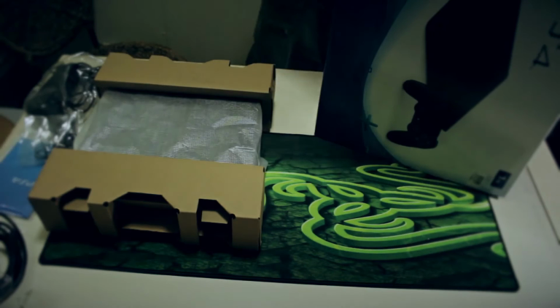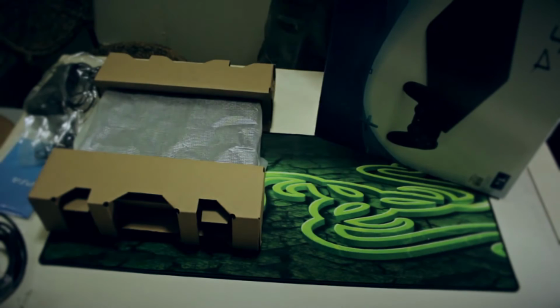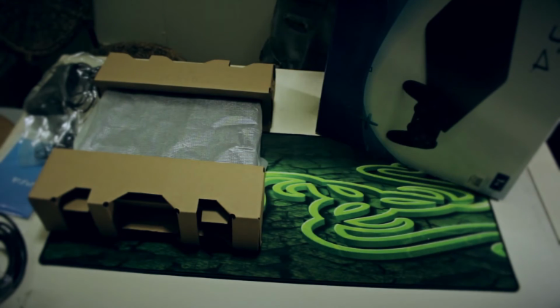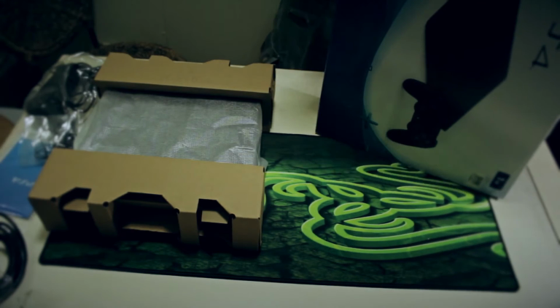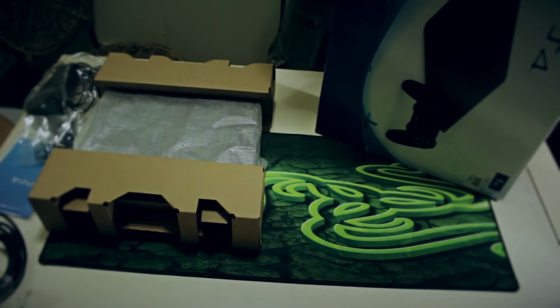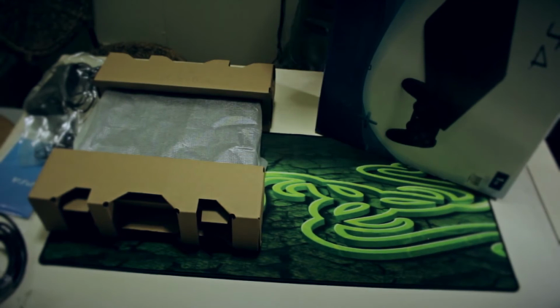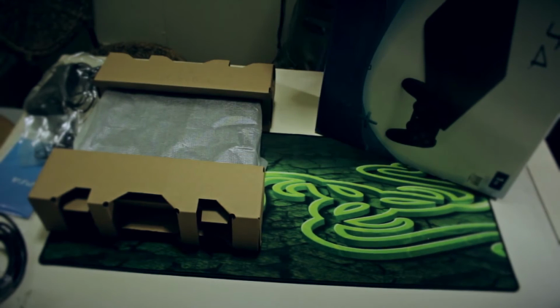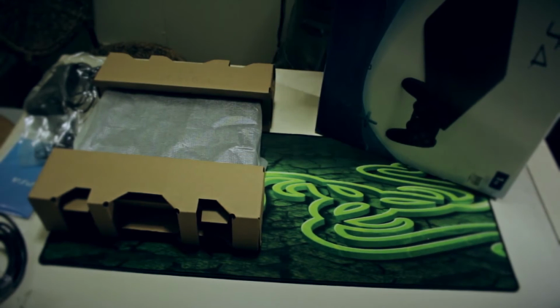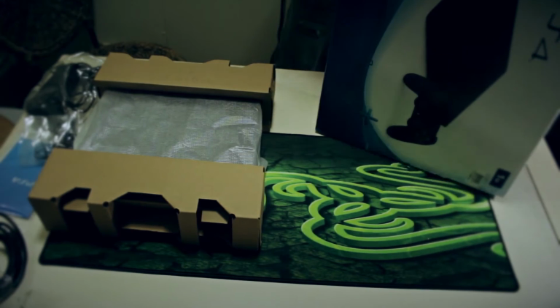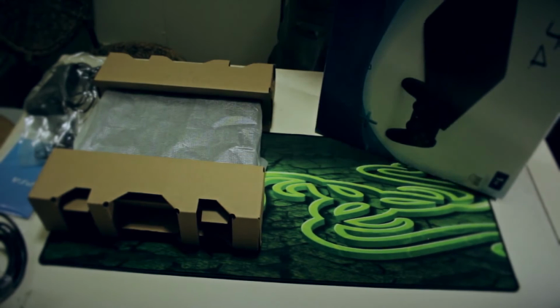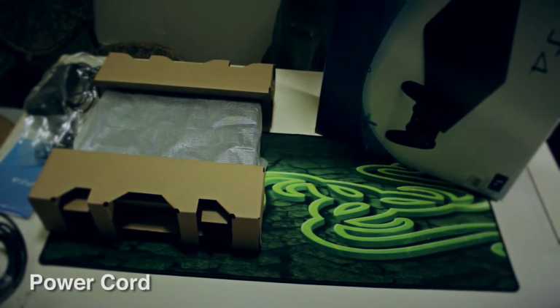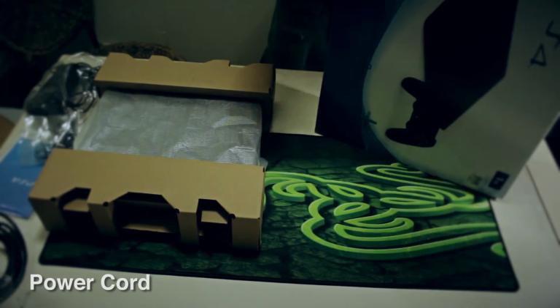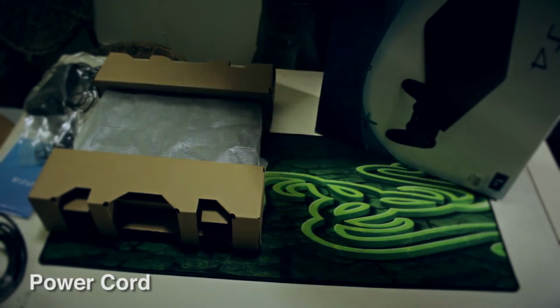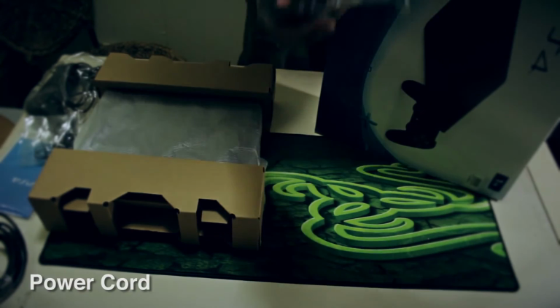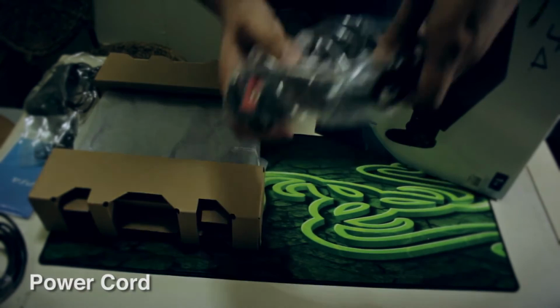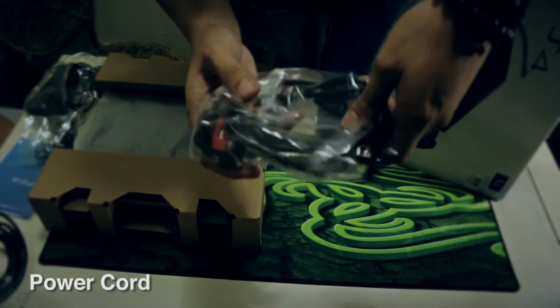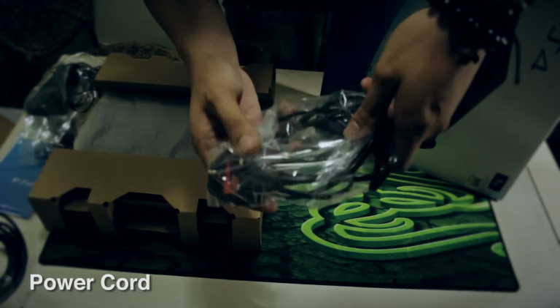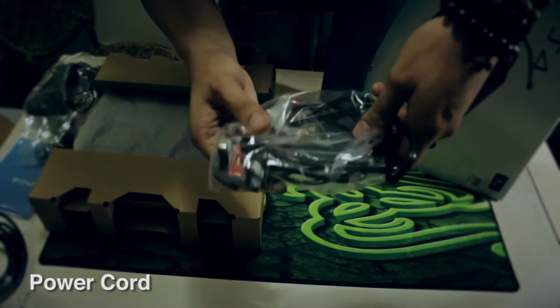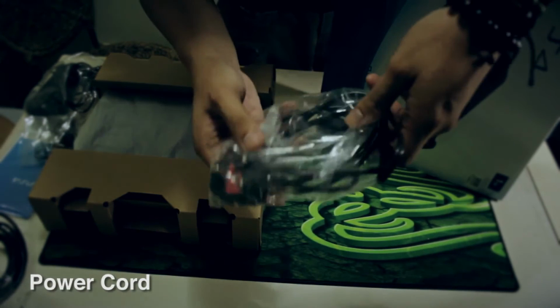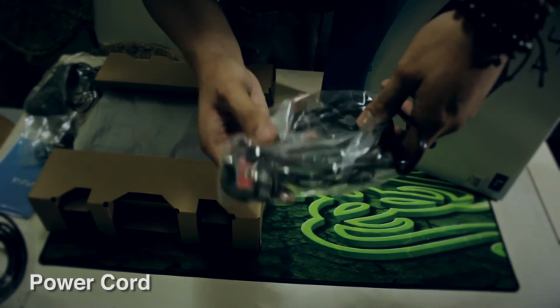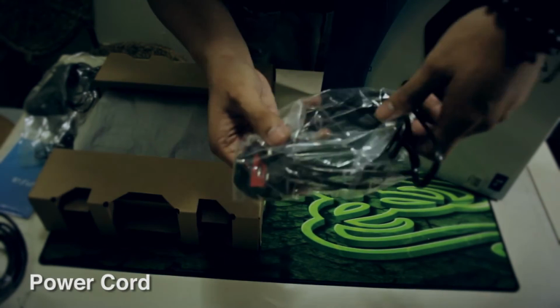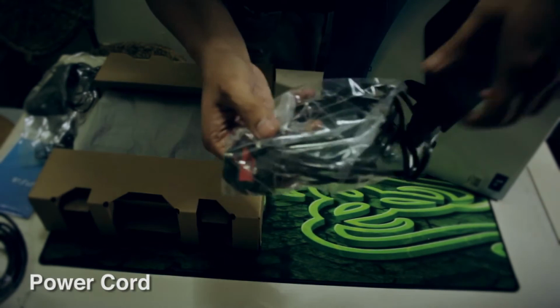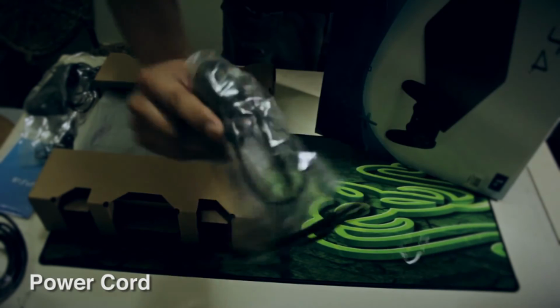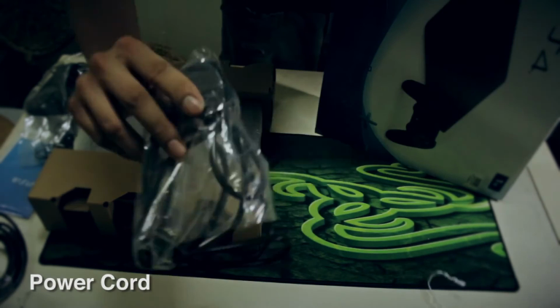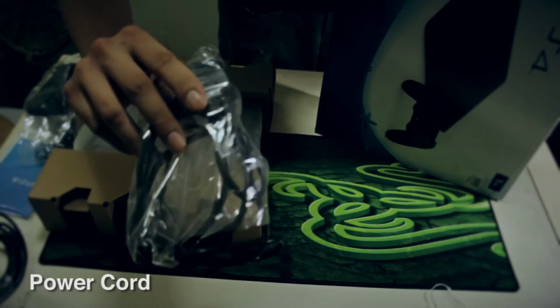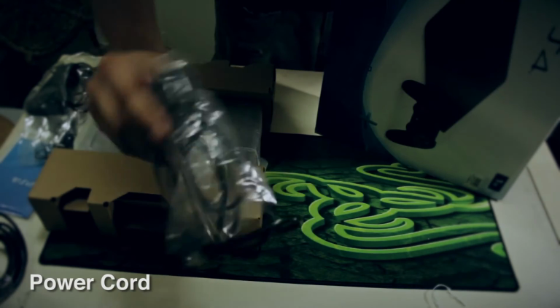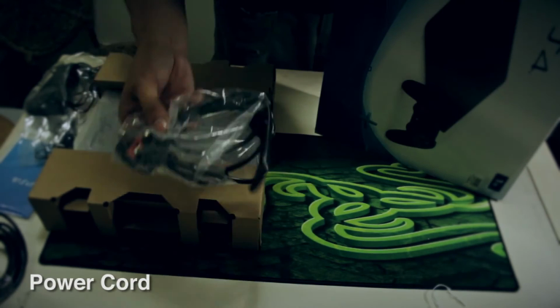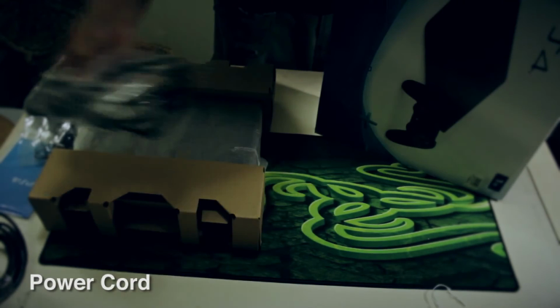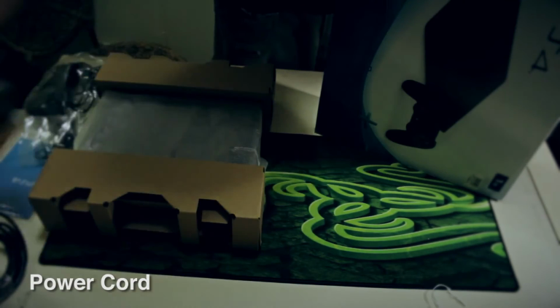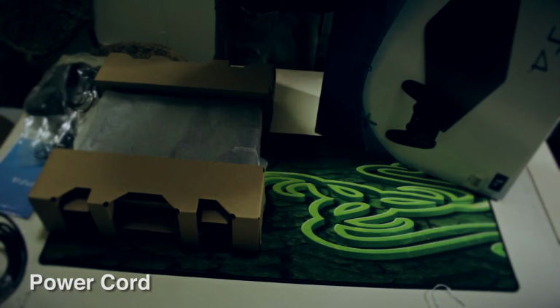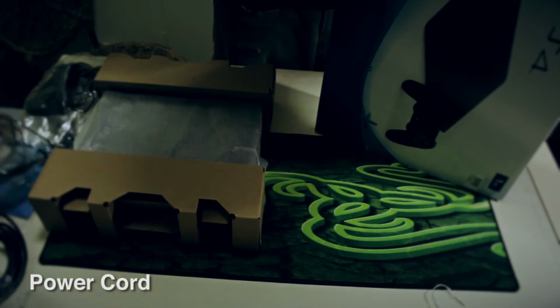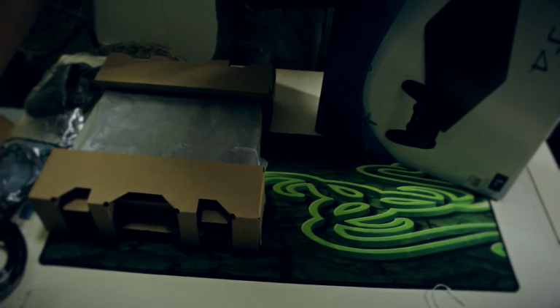And lastly, the power cord. This is what I got.